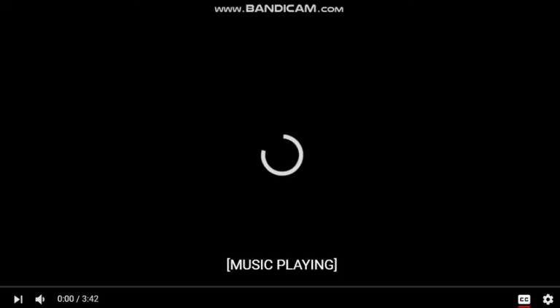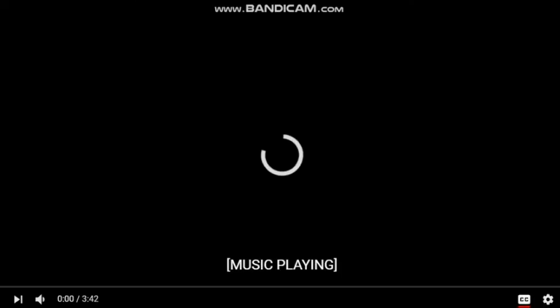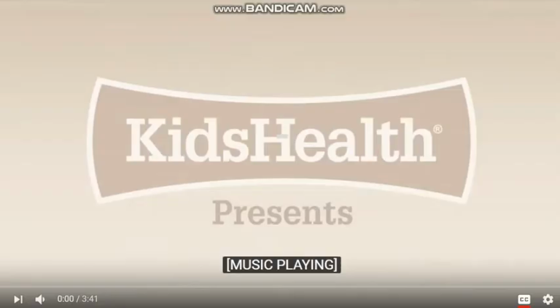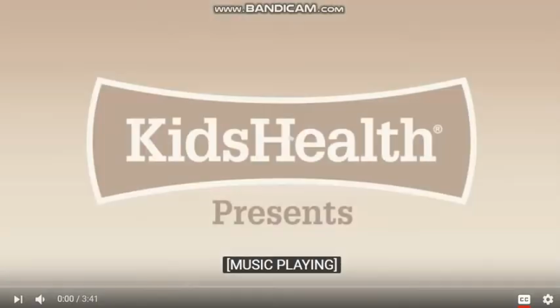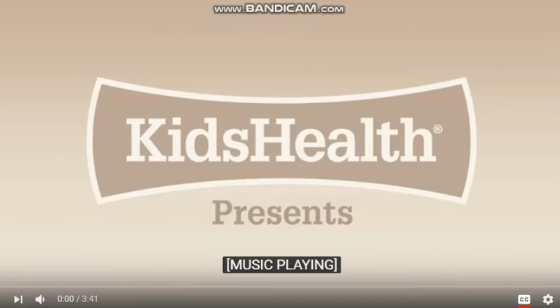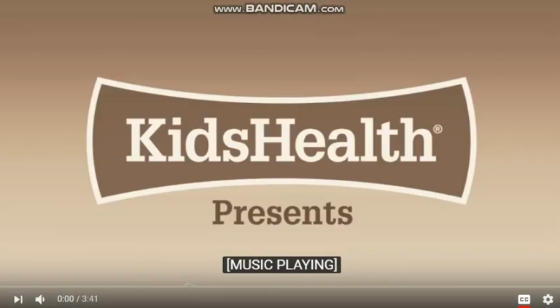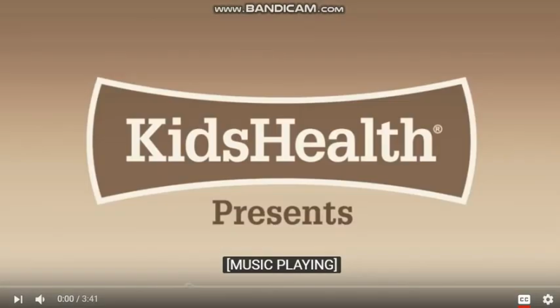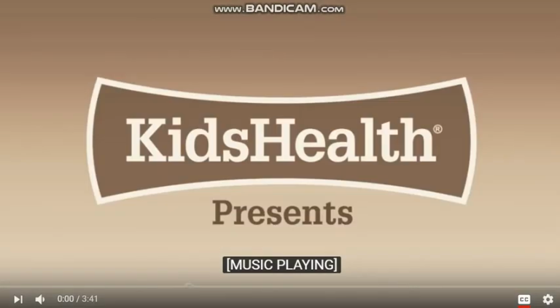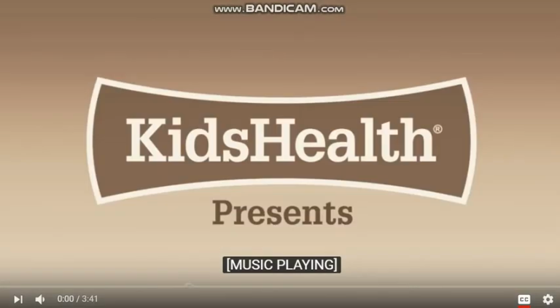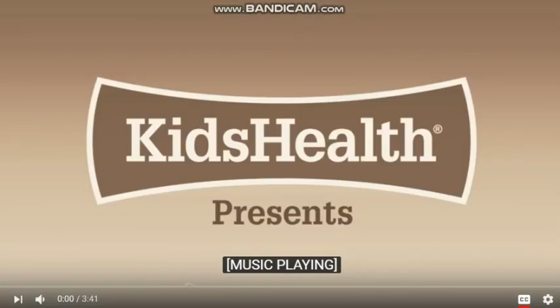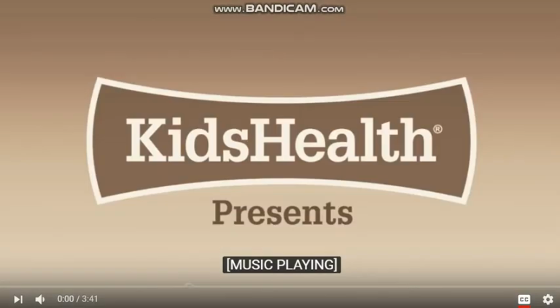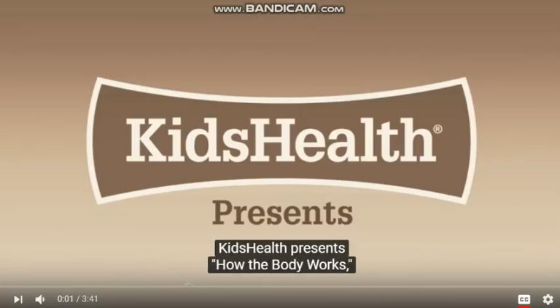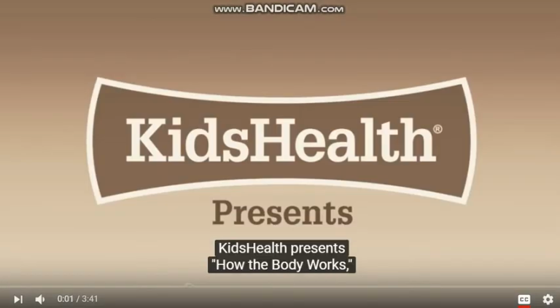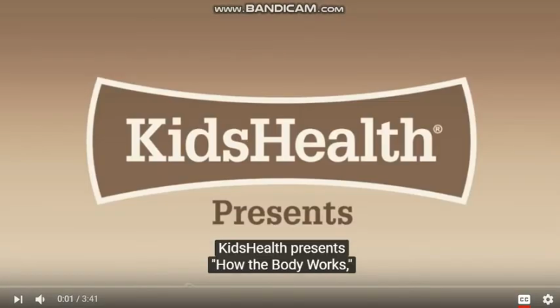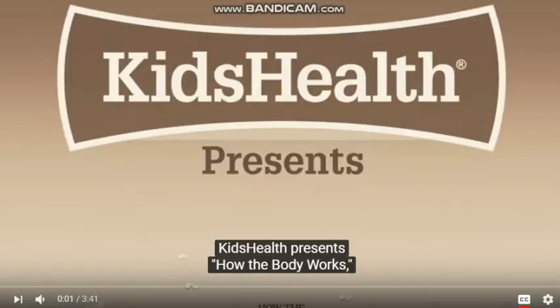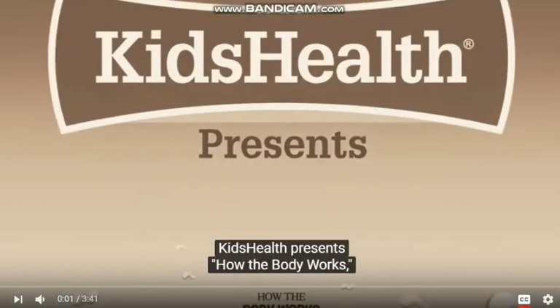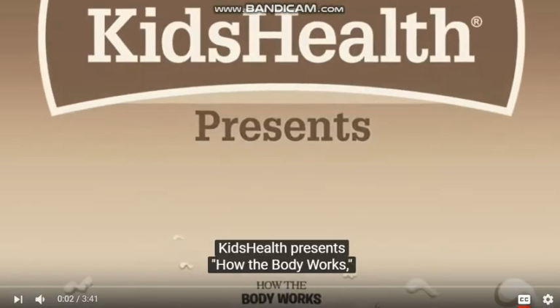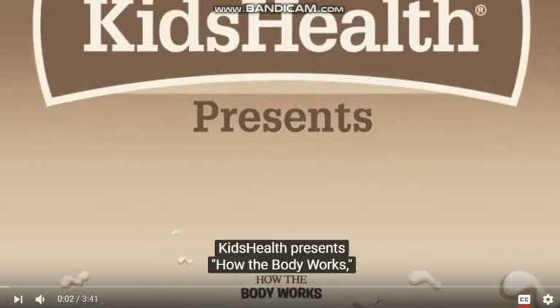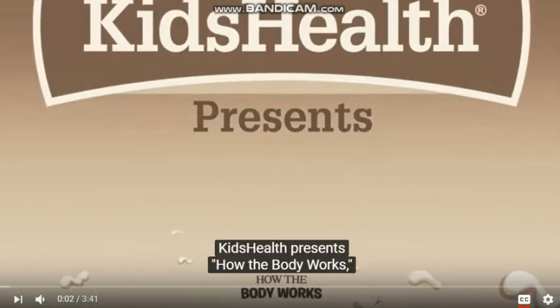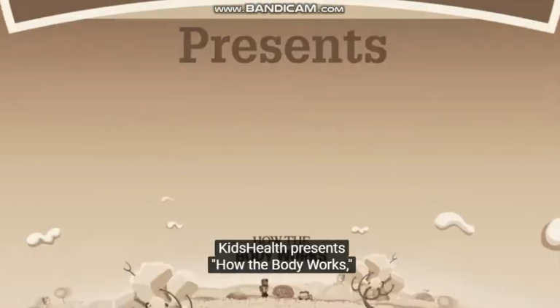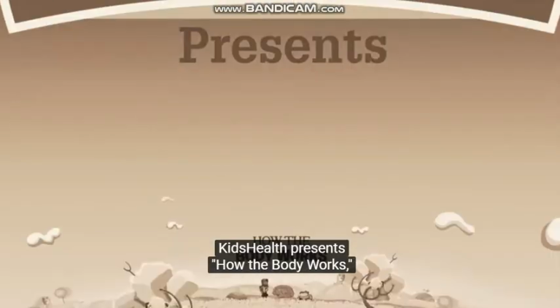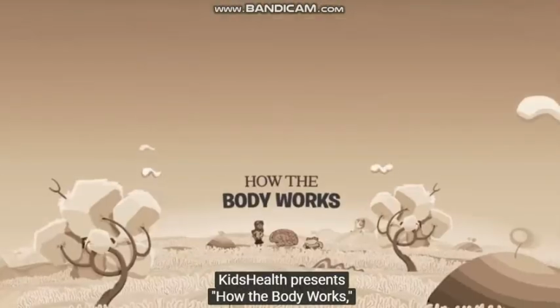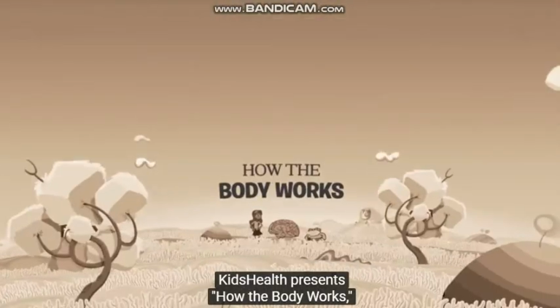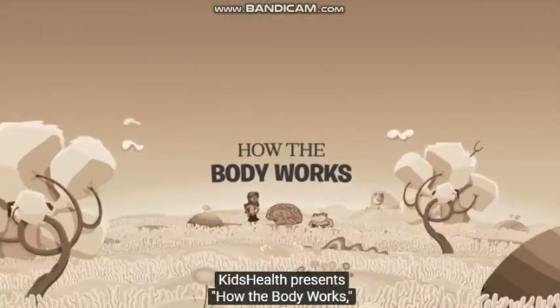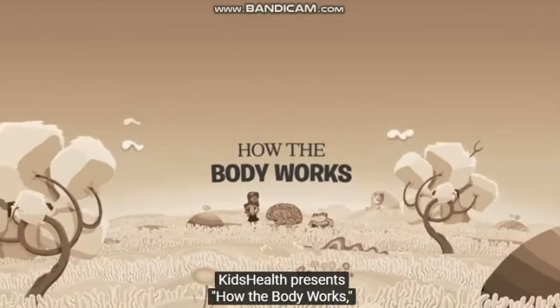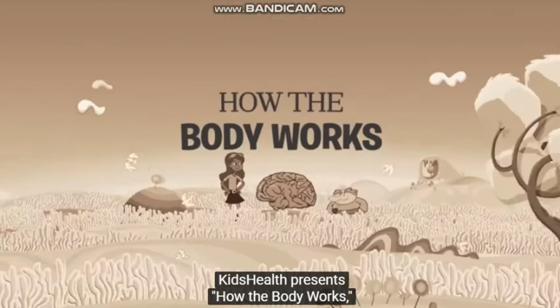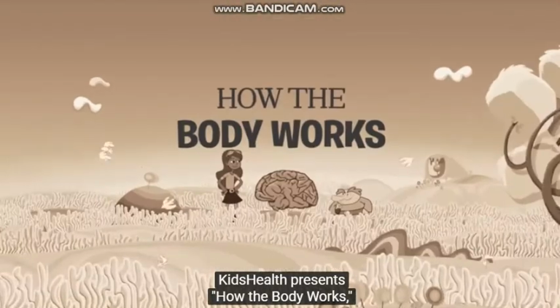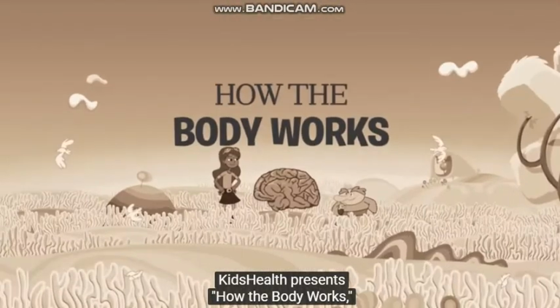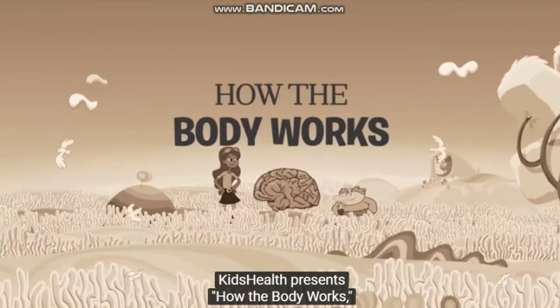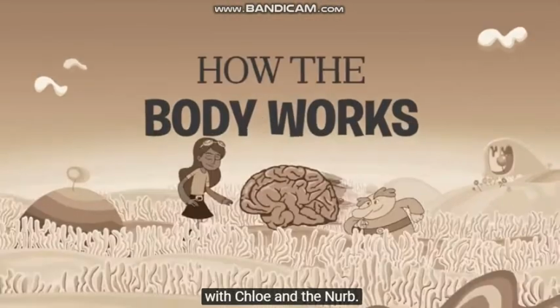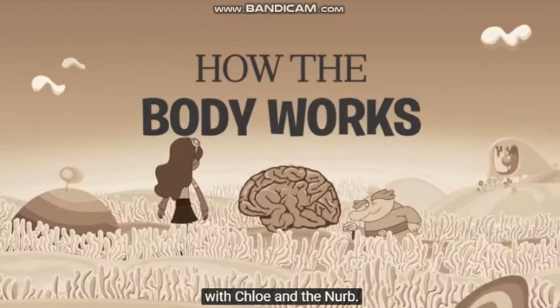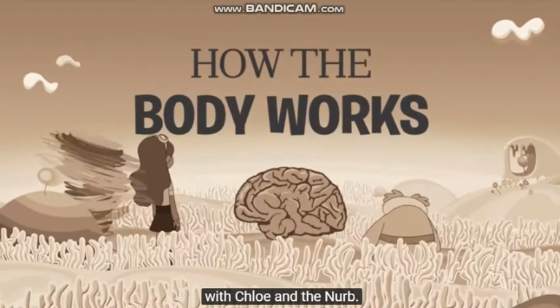Kids Health presents How the Body Works with Chloe and the Nurb.